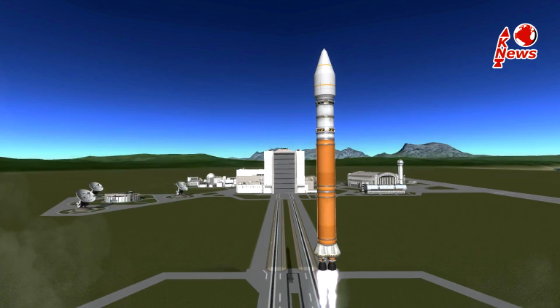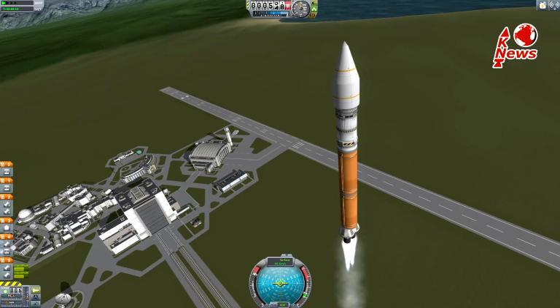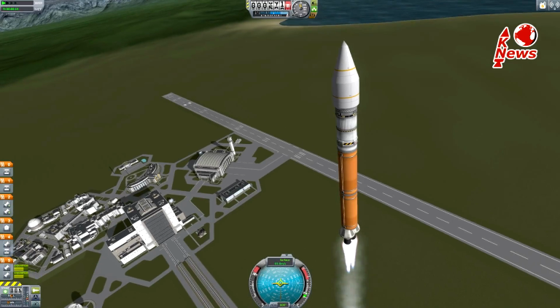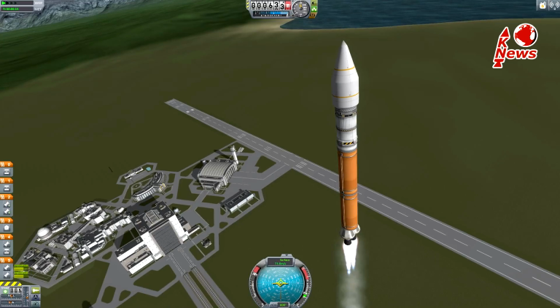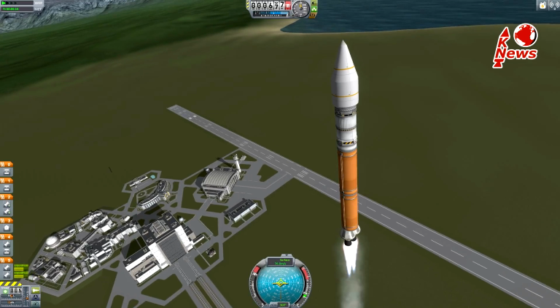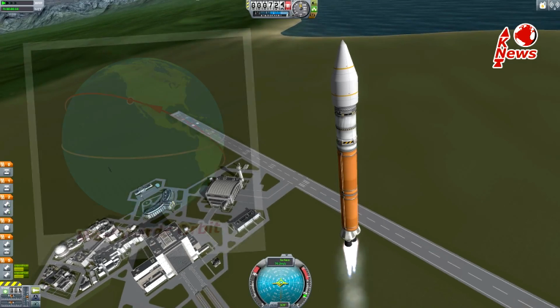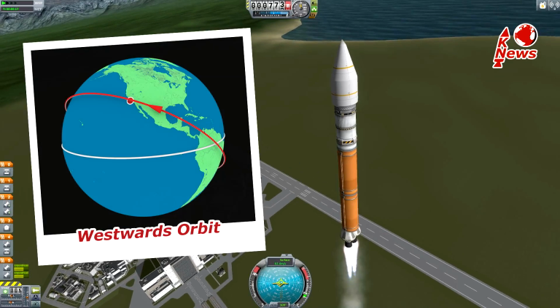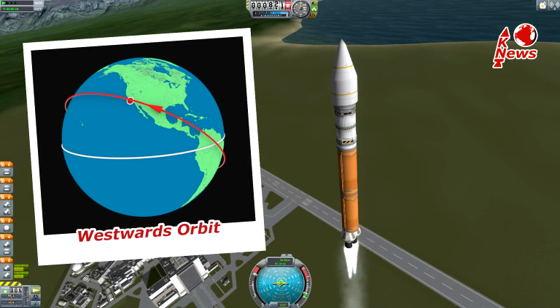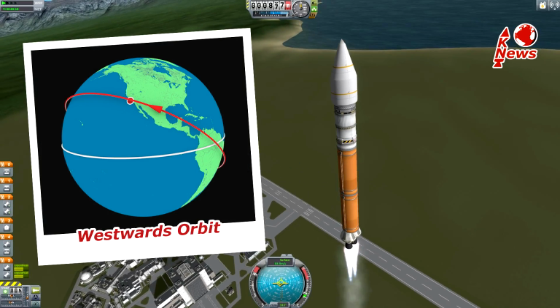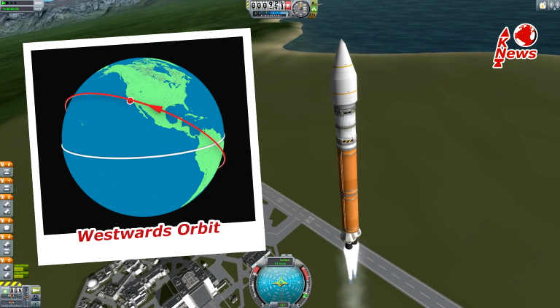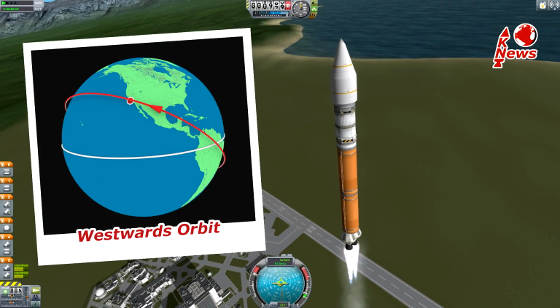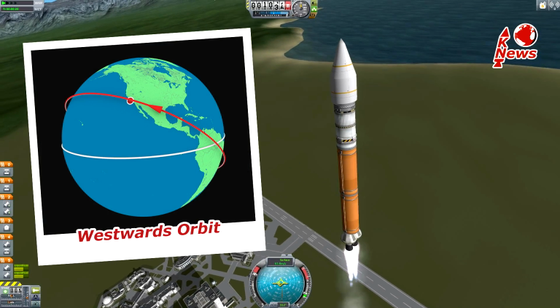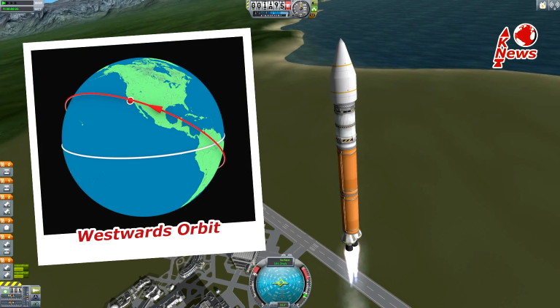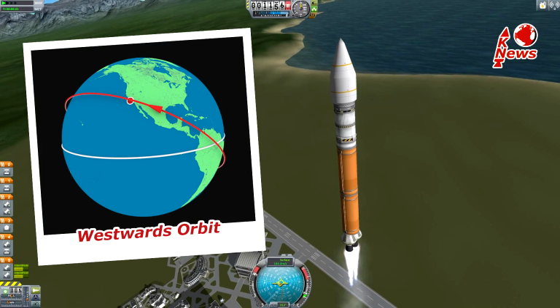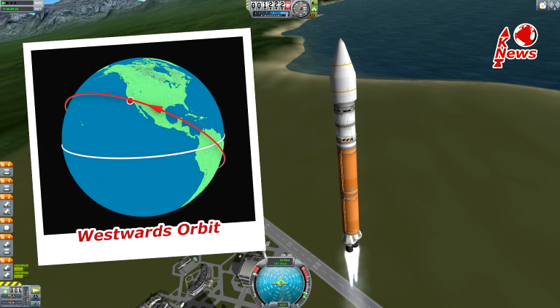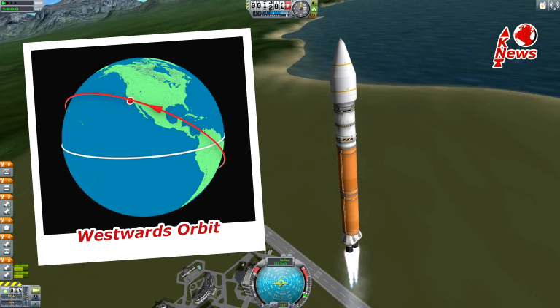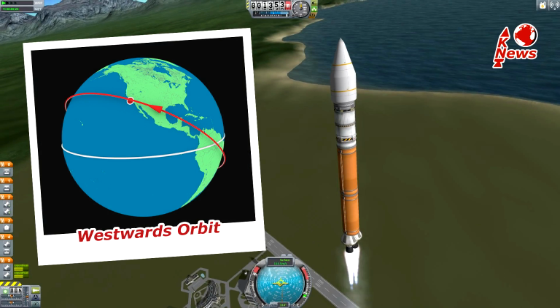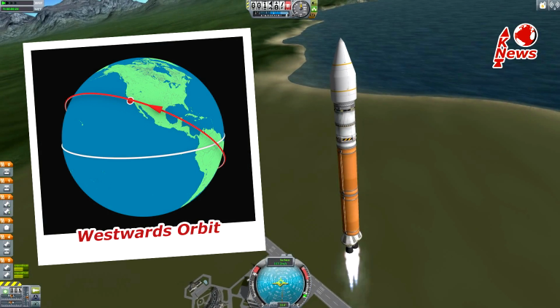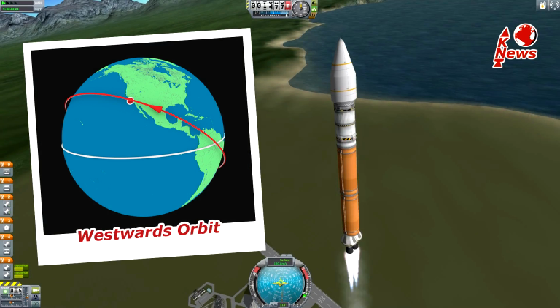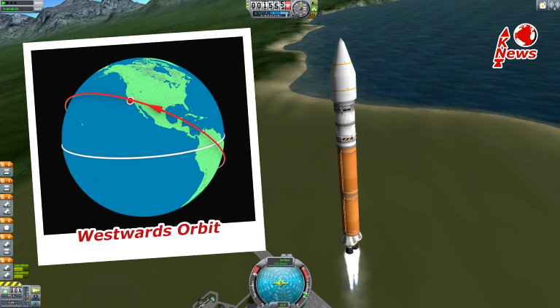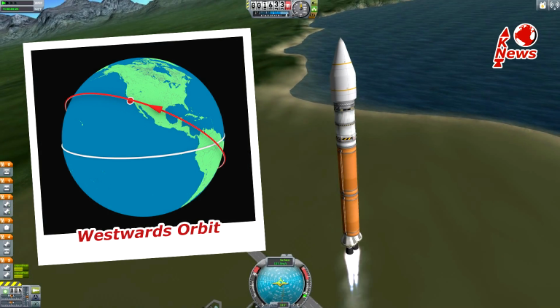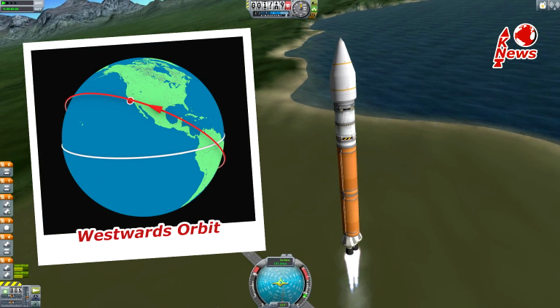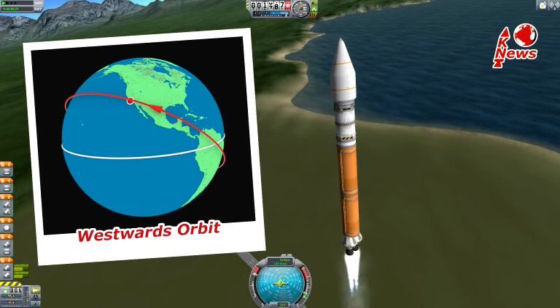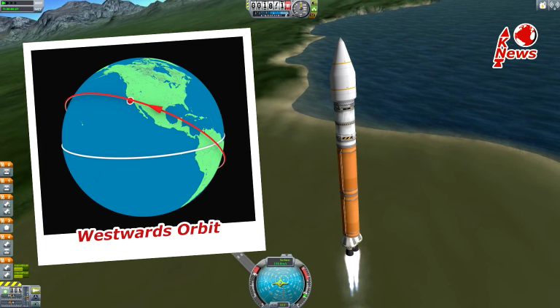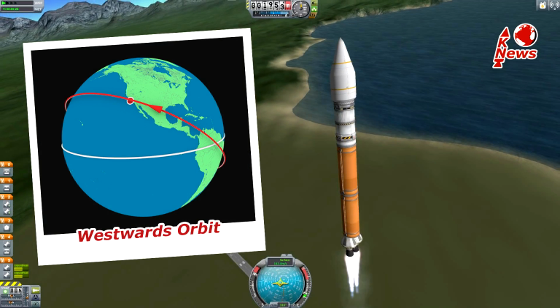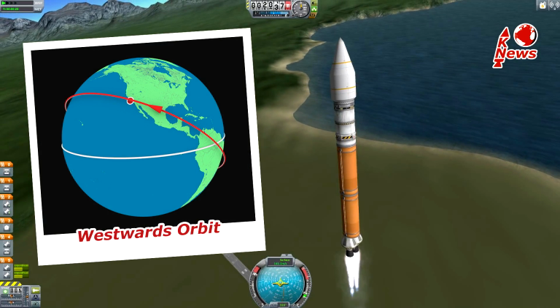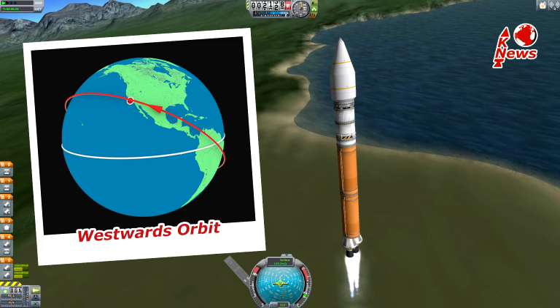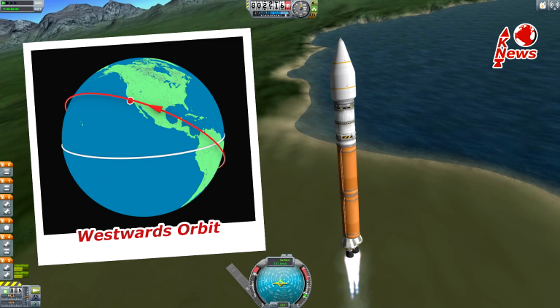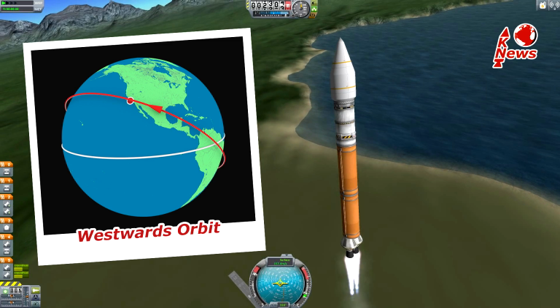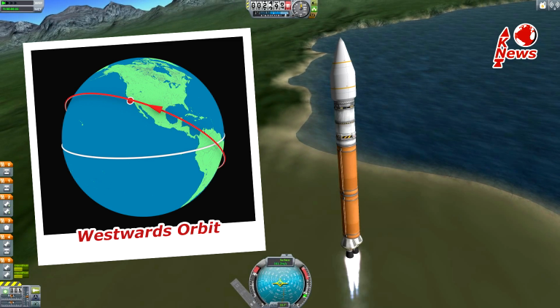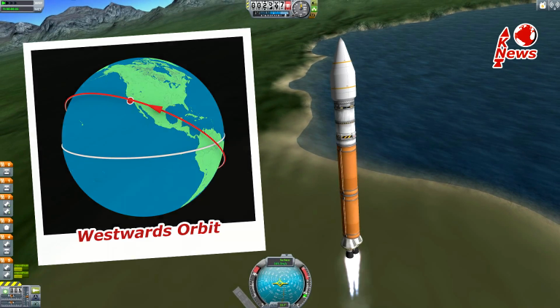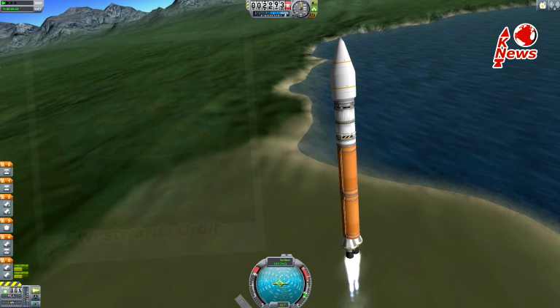The rocket will, as the location already indicates, head westwards, aiming for a clockwise orbit which is against the rotation of the Earth below it.